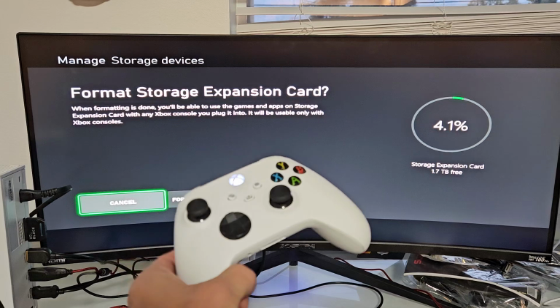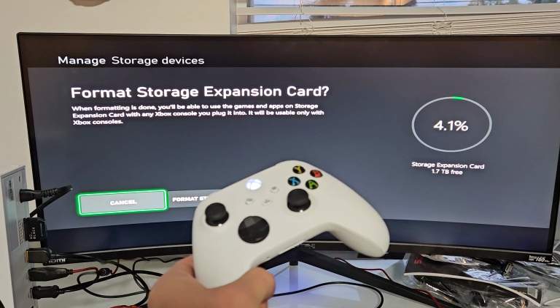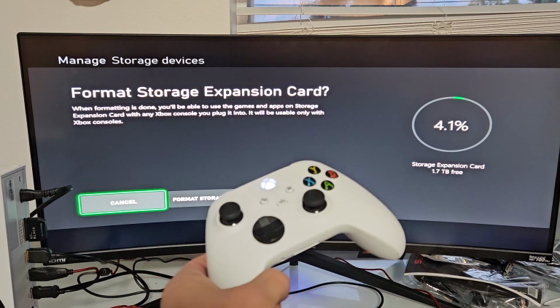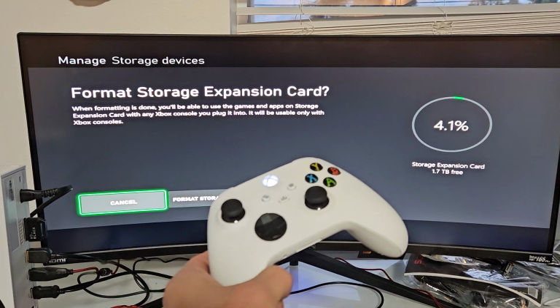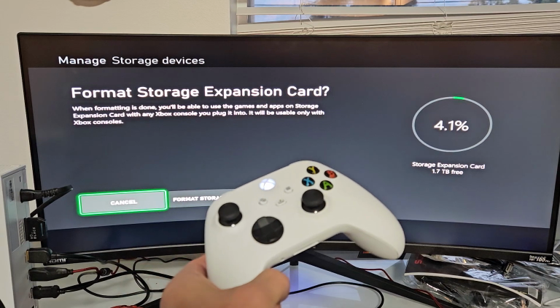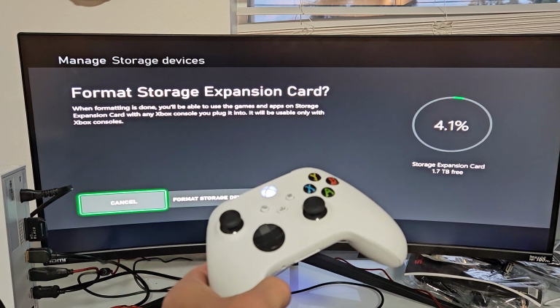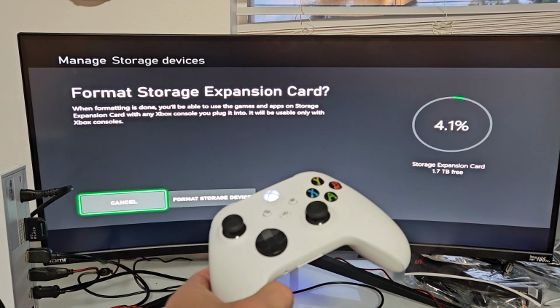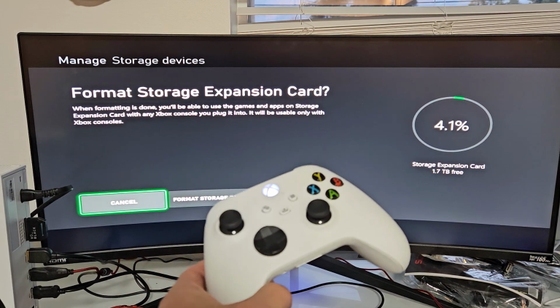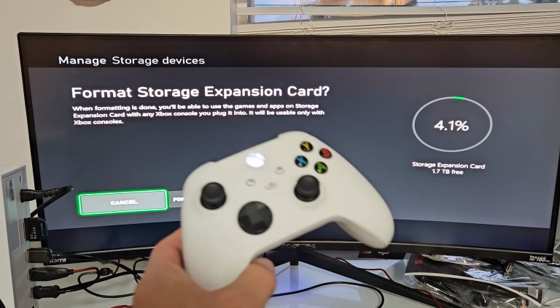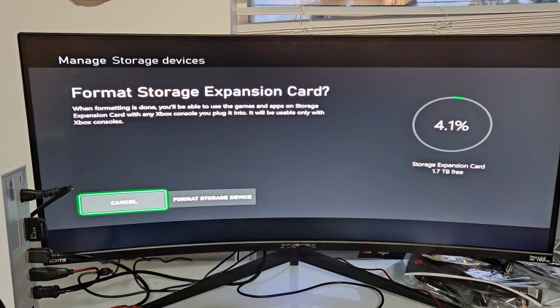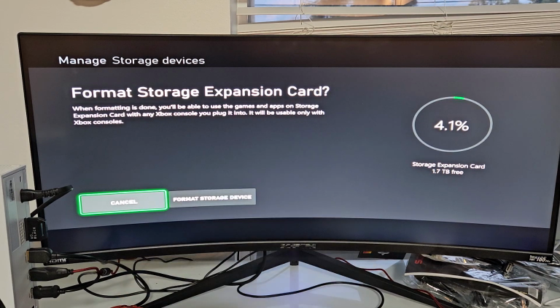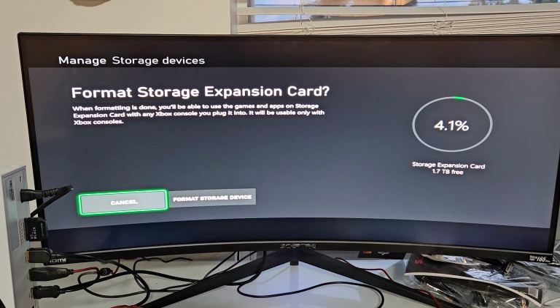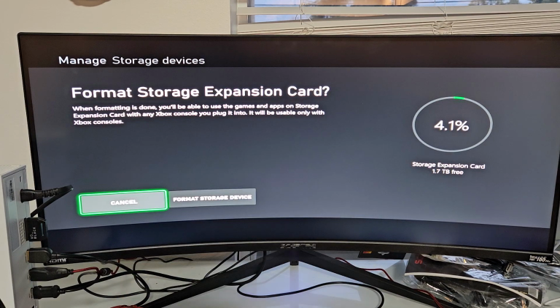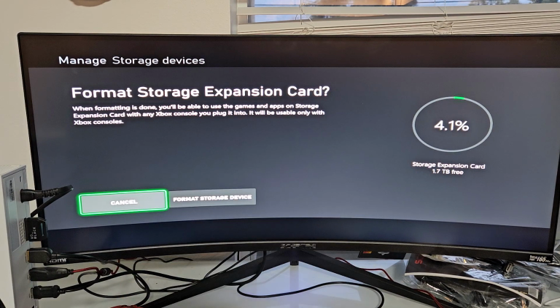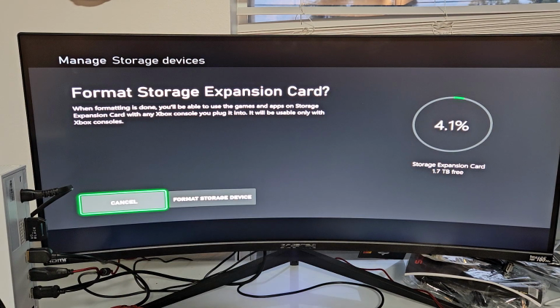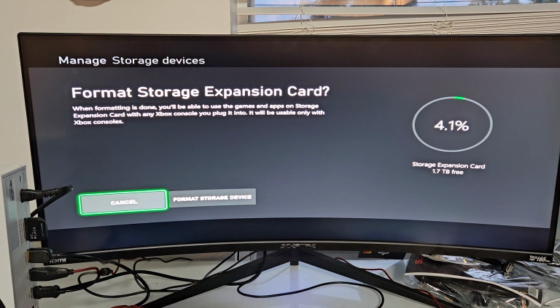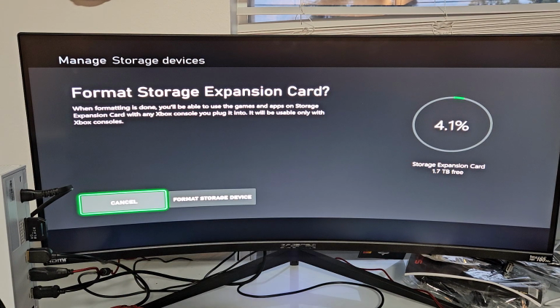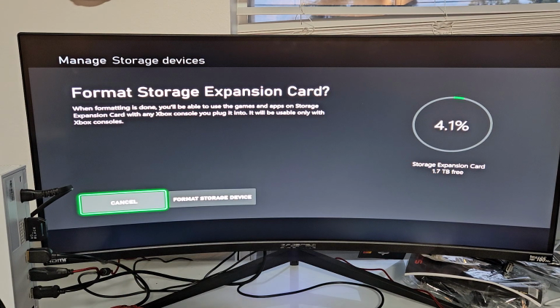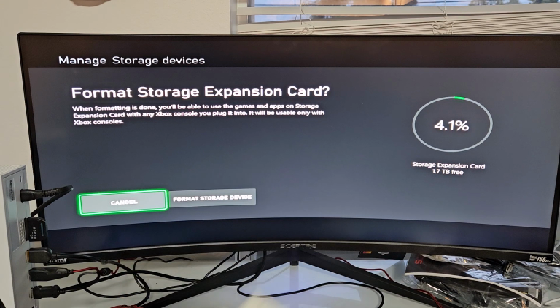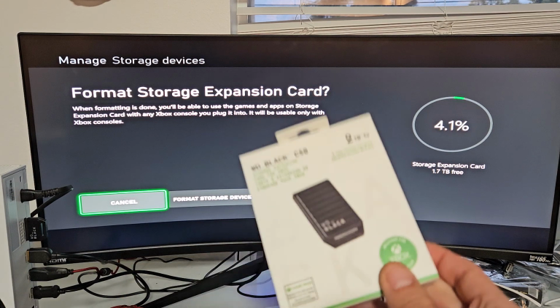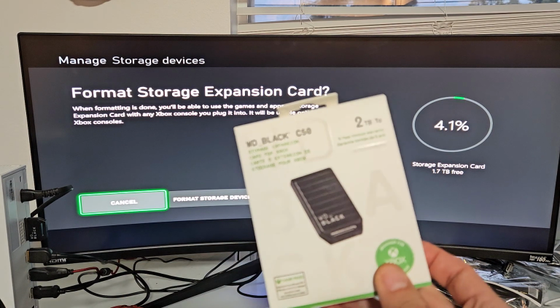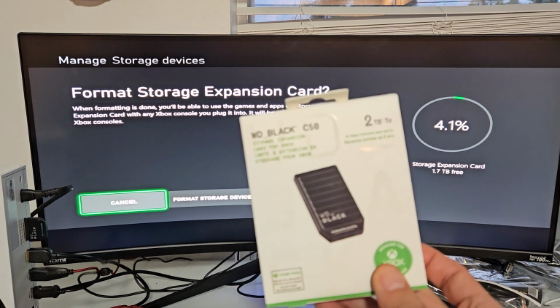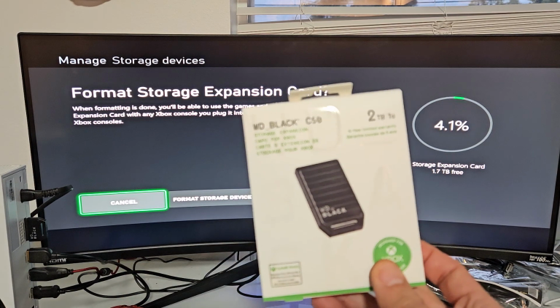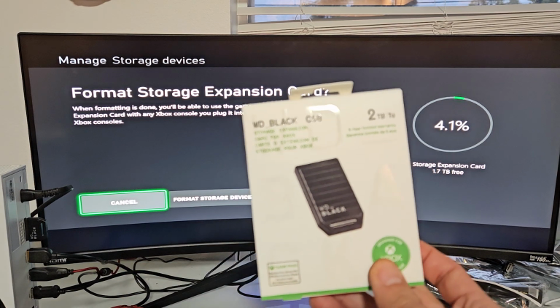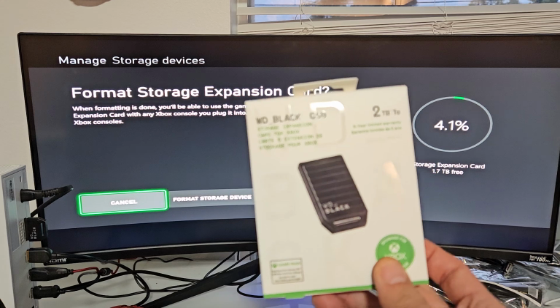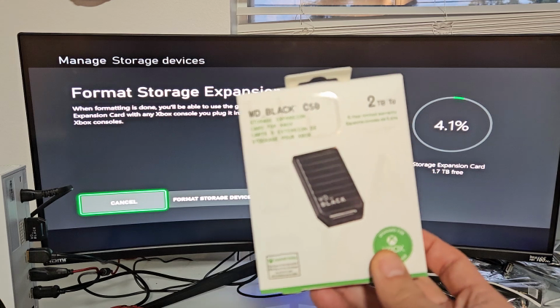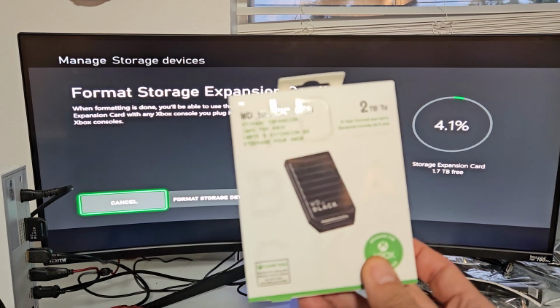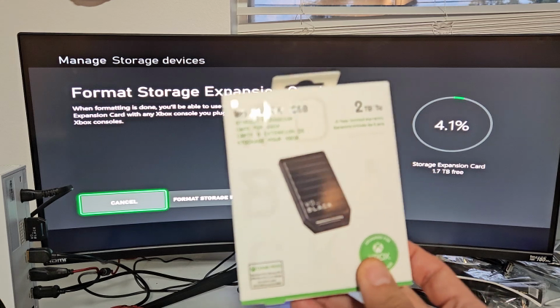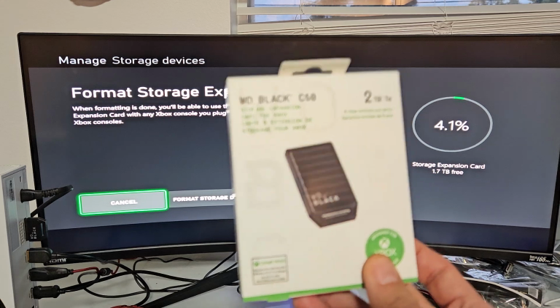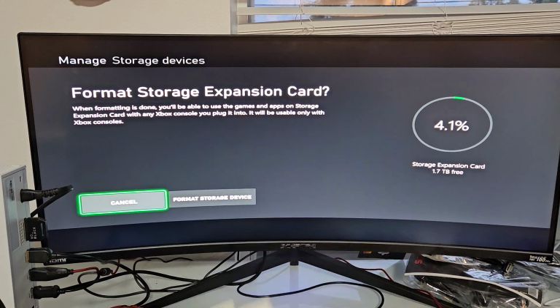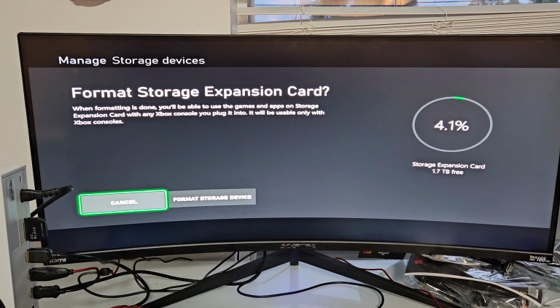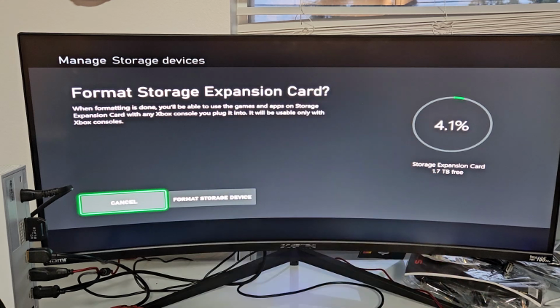I'm going to show you how to format your storage expansion card. They're all very similar, but what I'm using here is a WD Black C52TB.